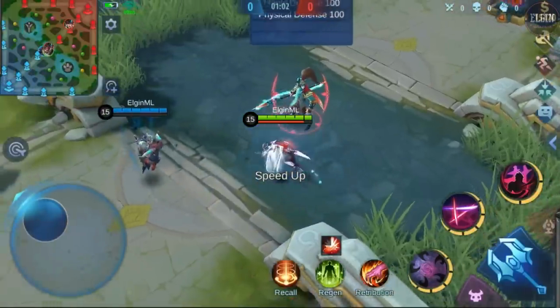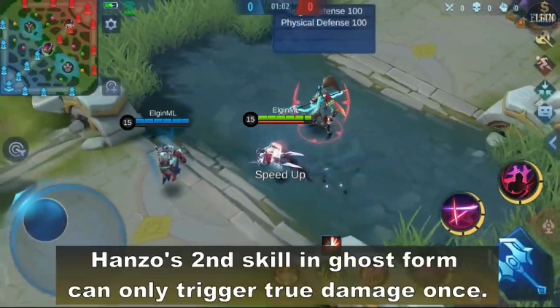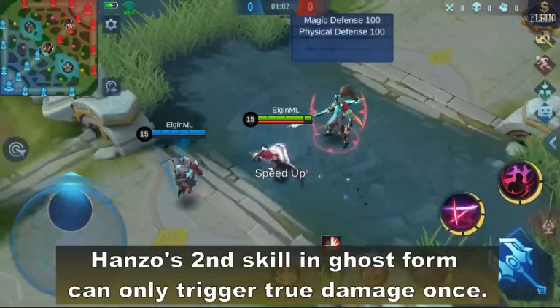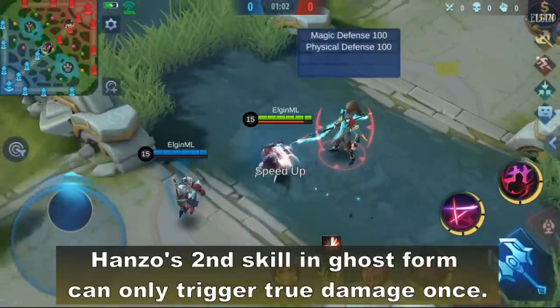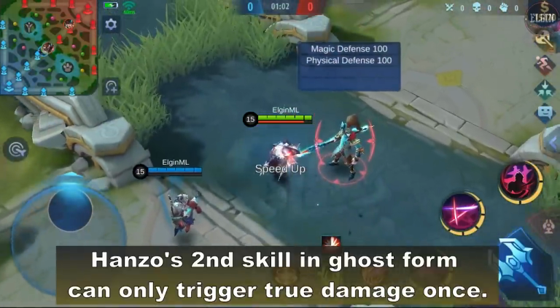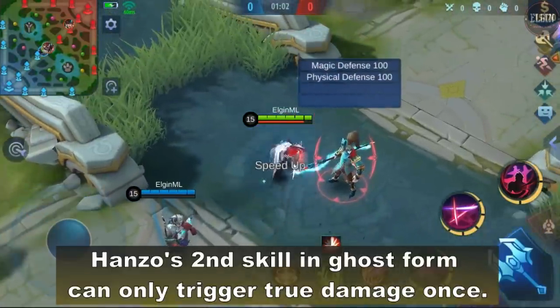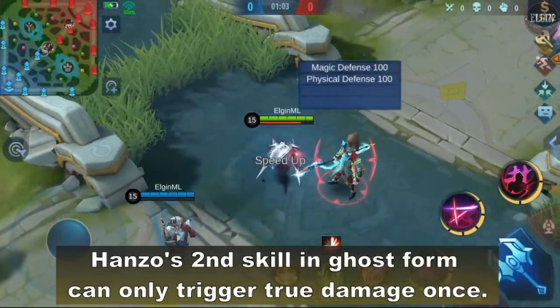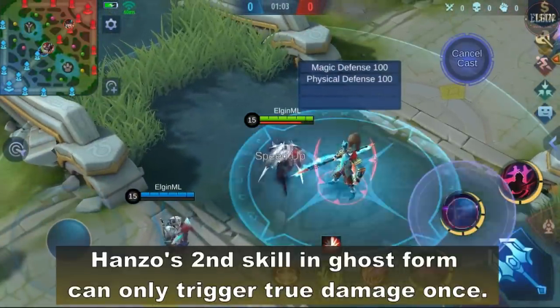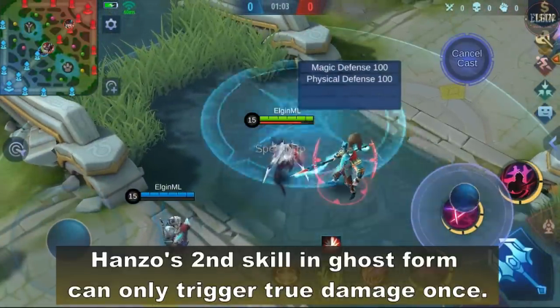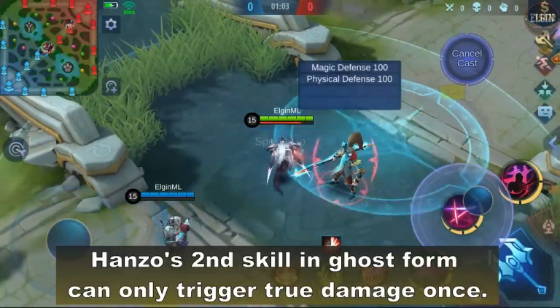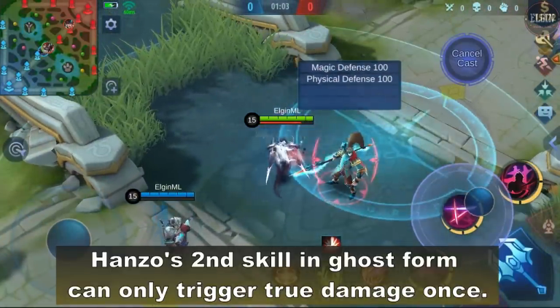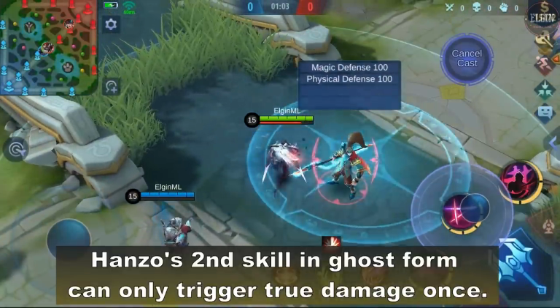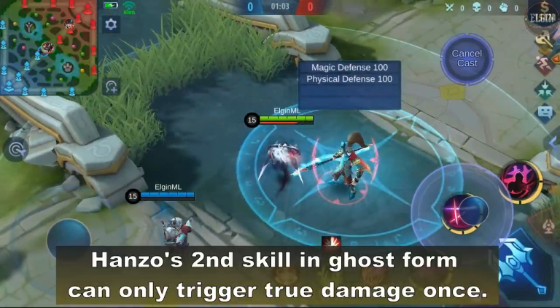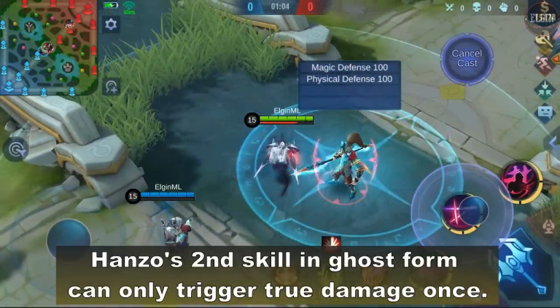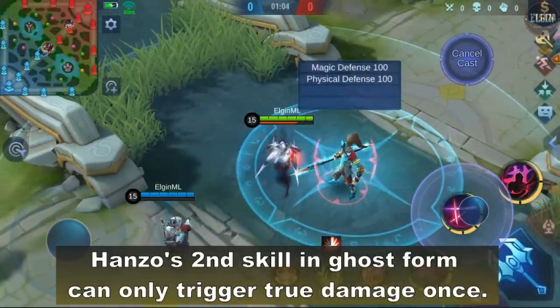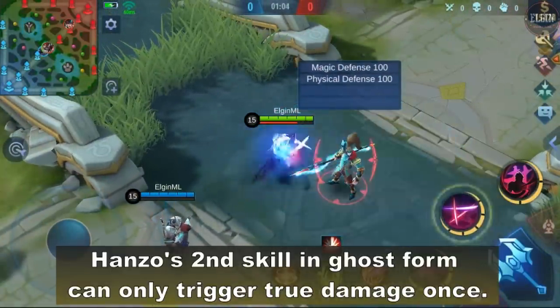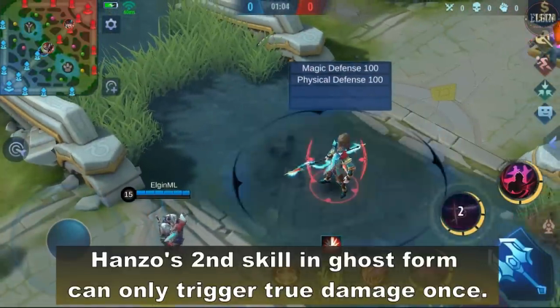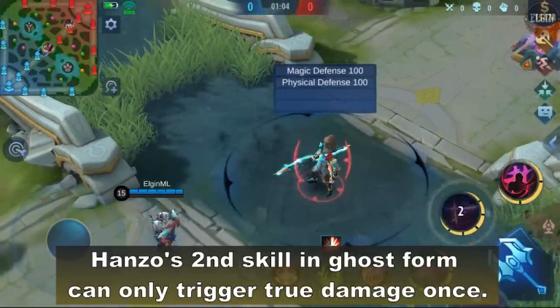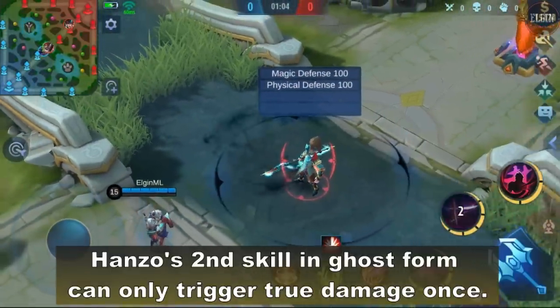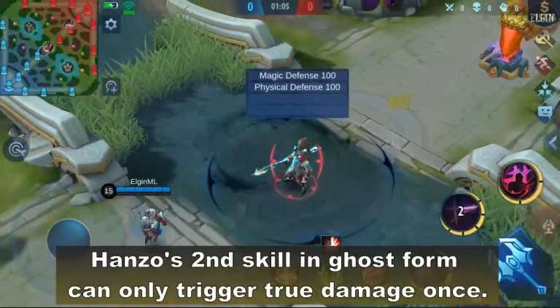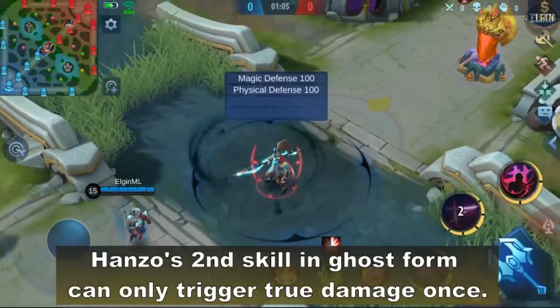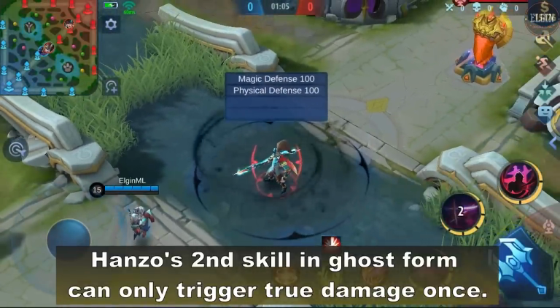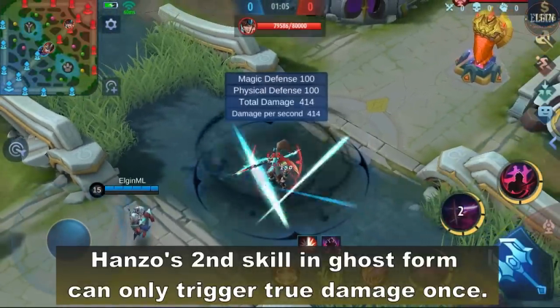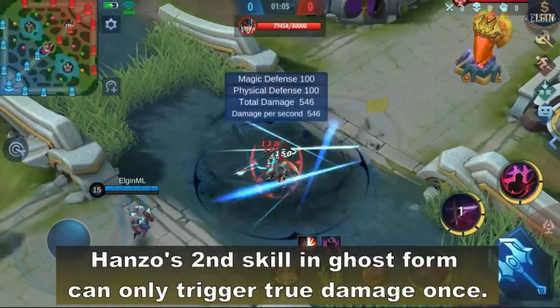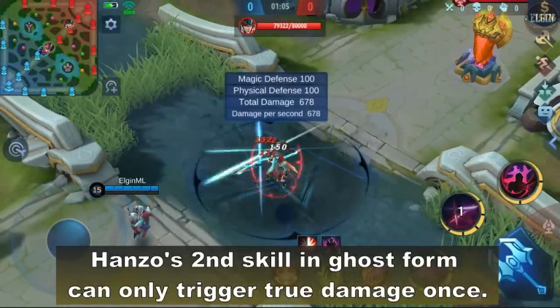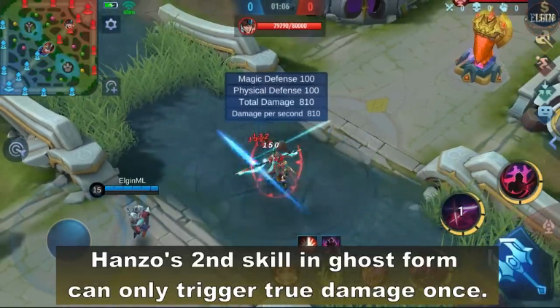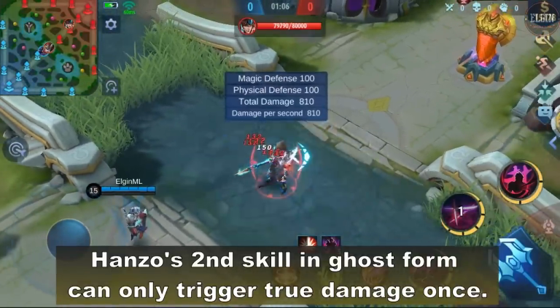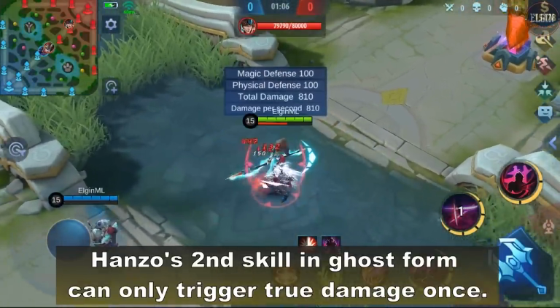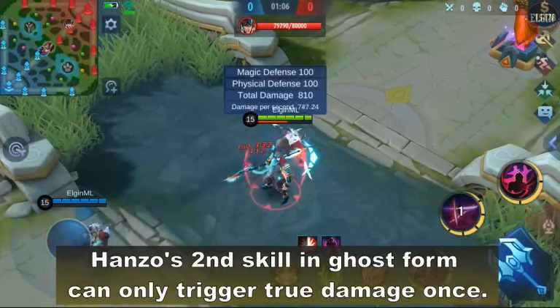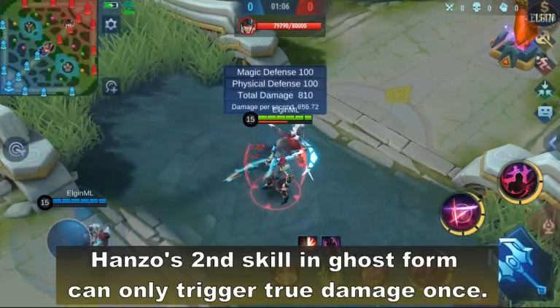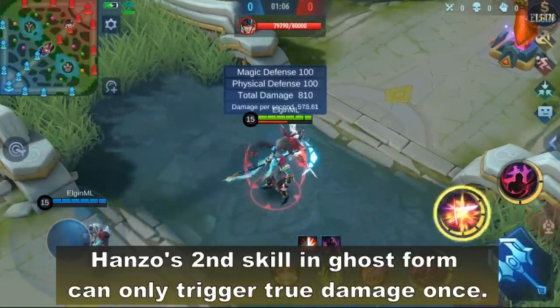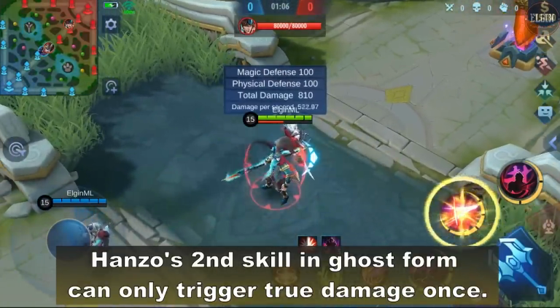Hanzo's second skill in Ghost form can only trigger true damage once.